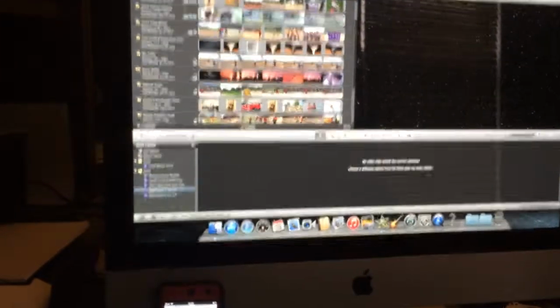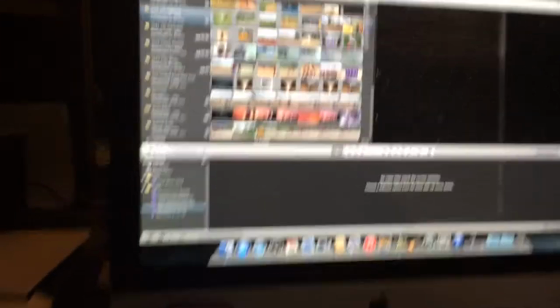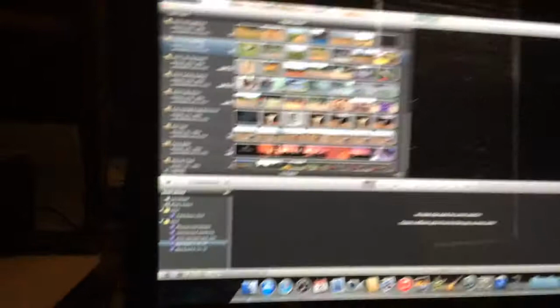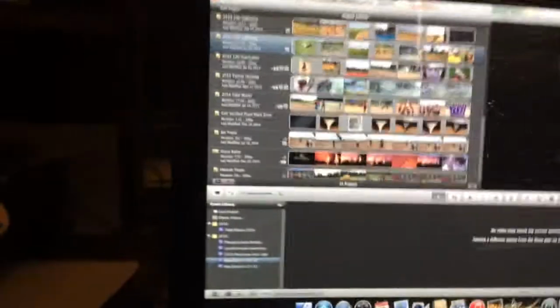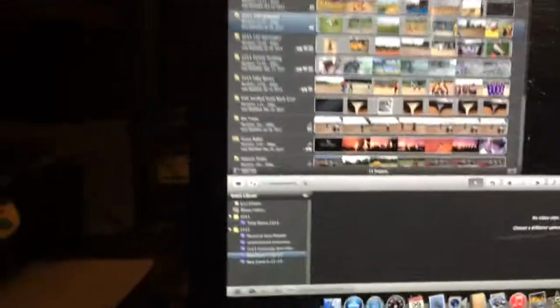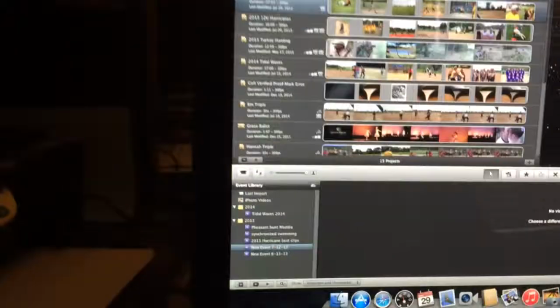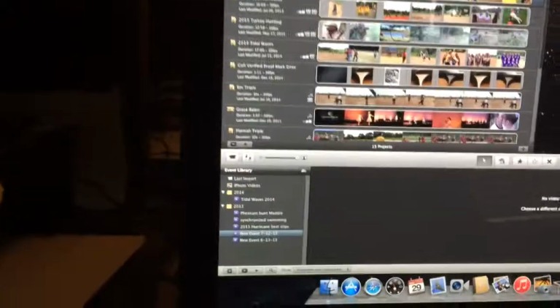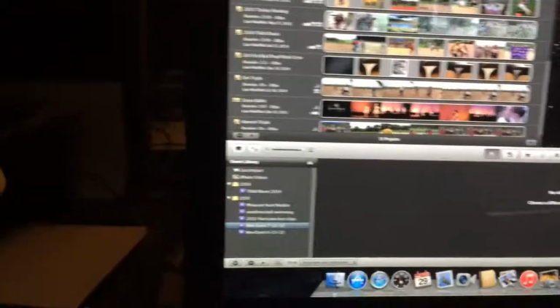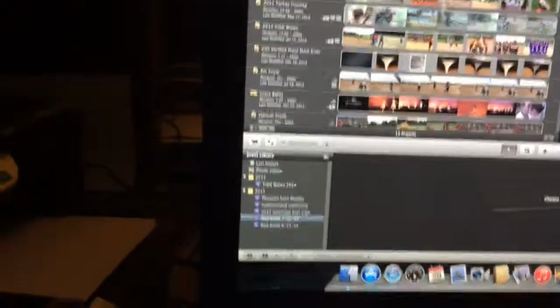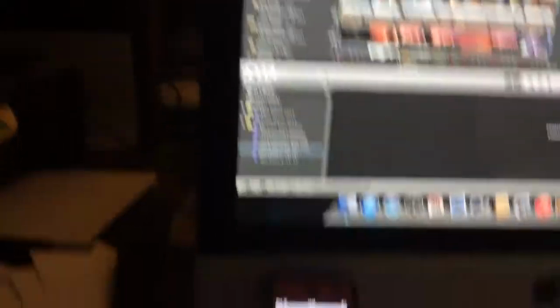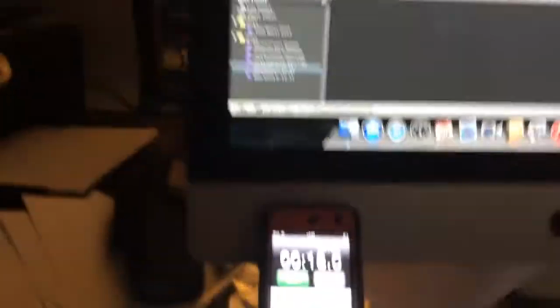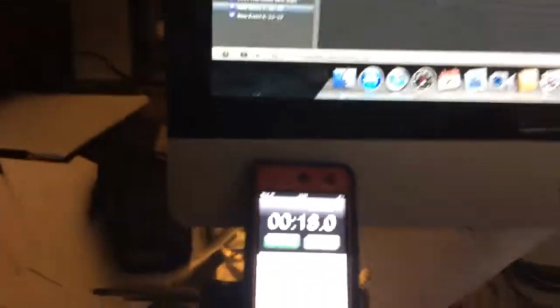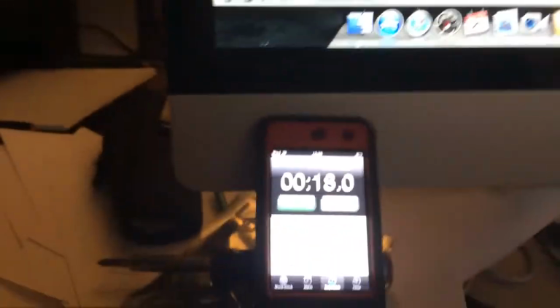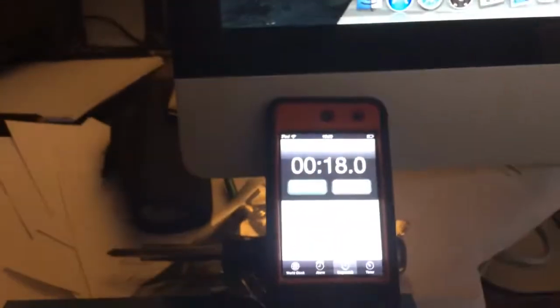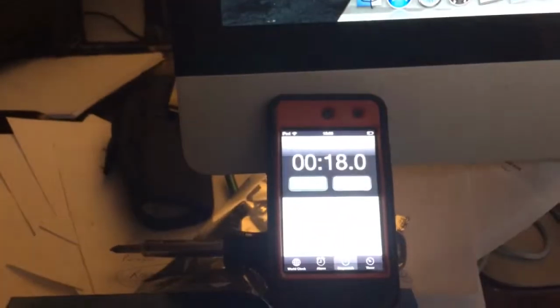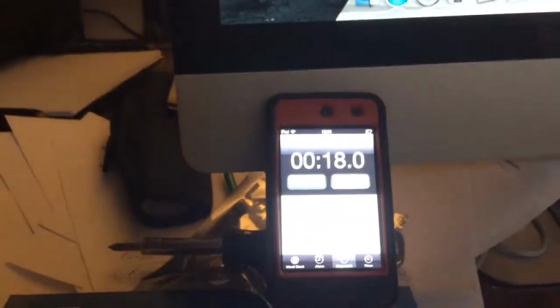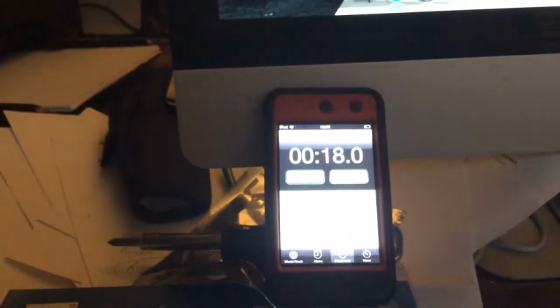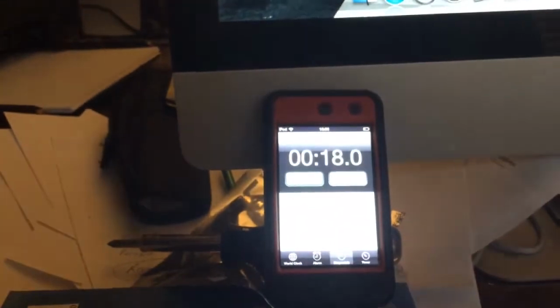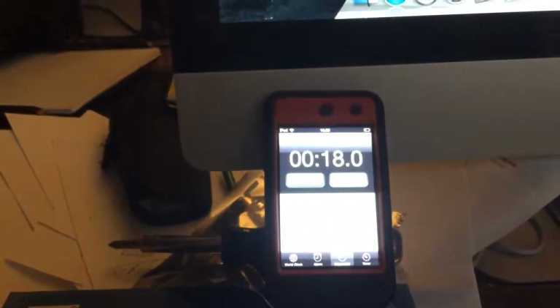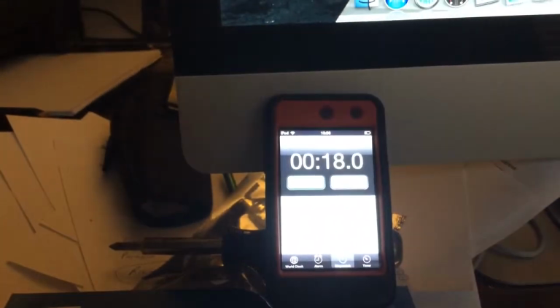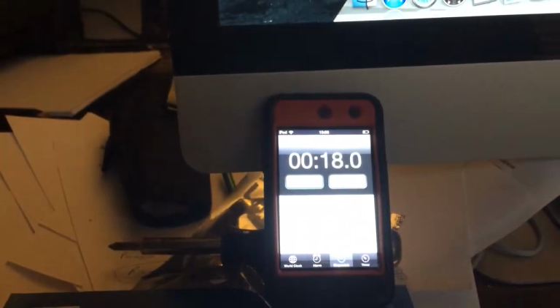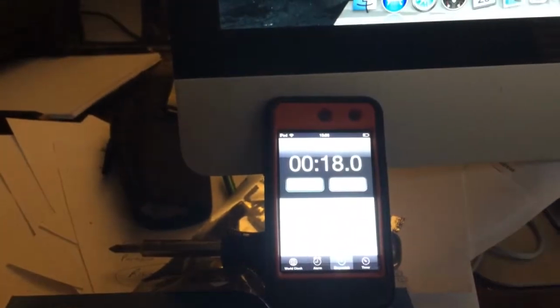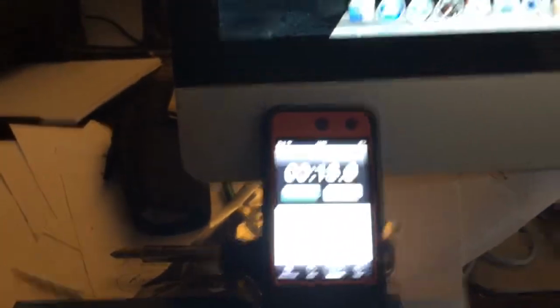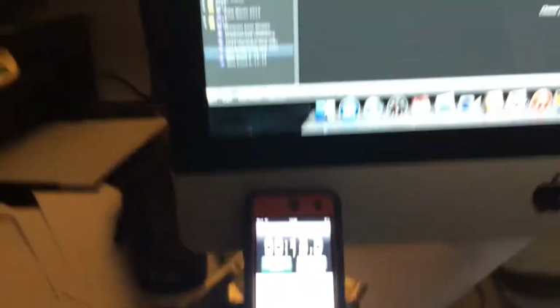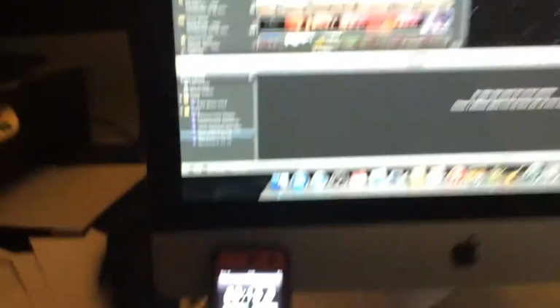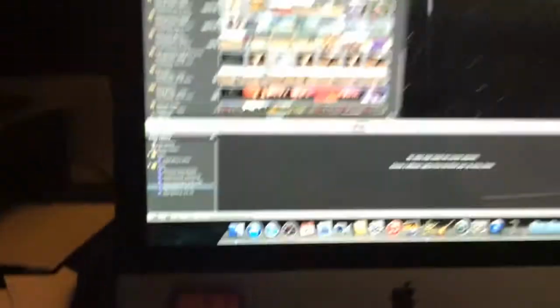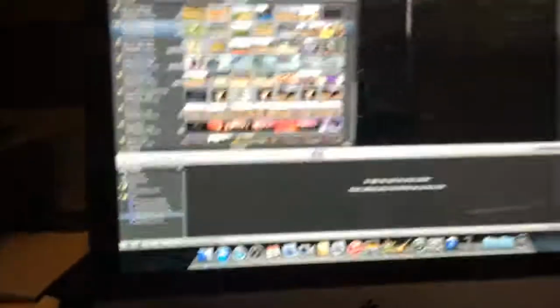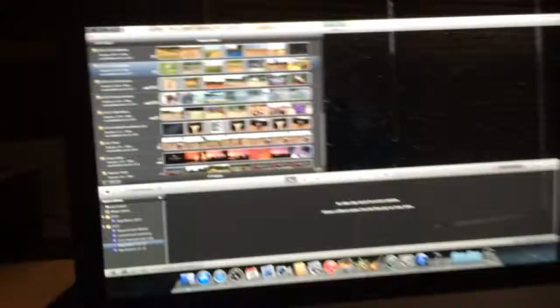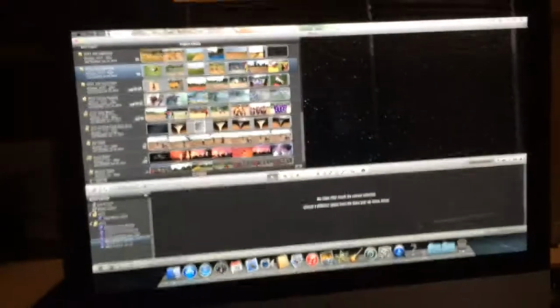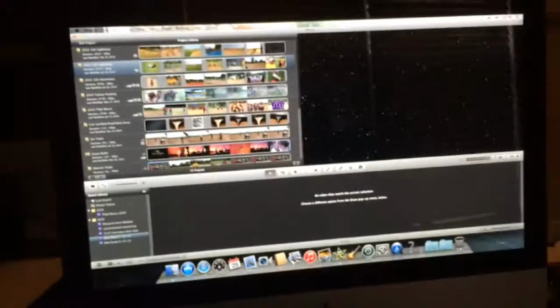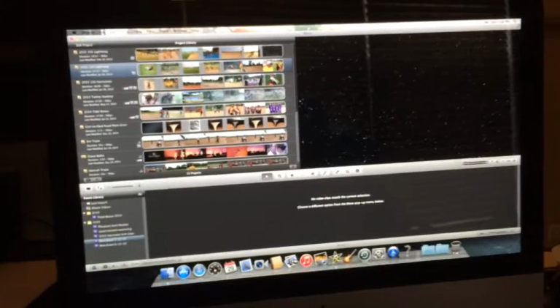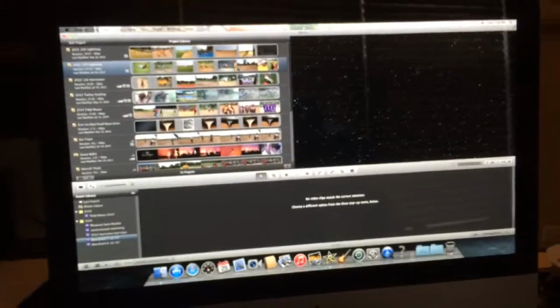Okay, I'm in there — 18 seconds. That's quite a bit faster.